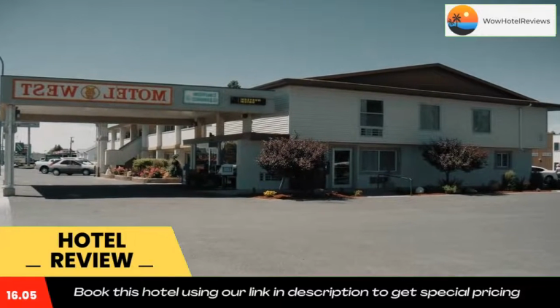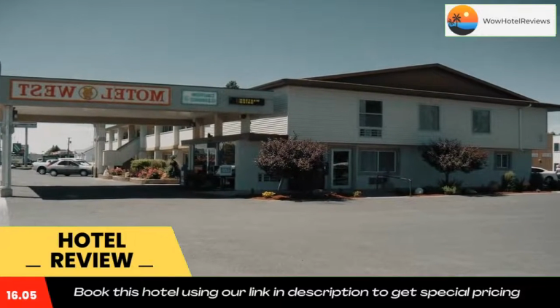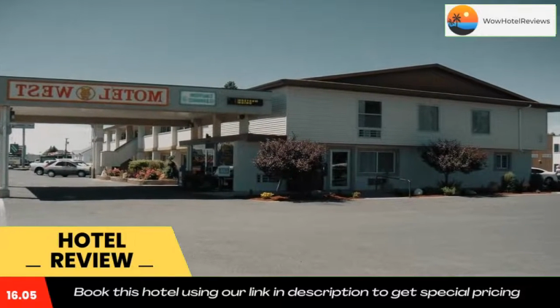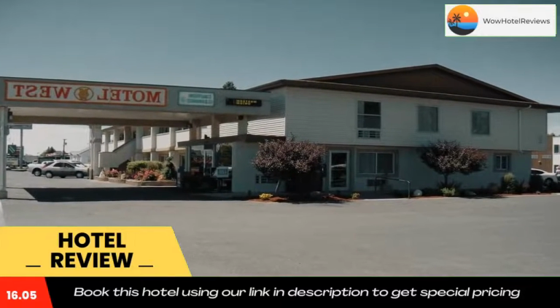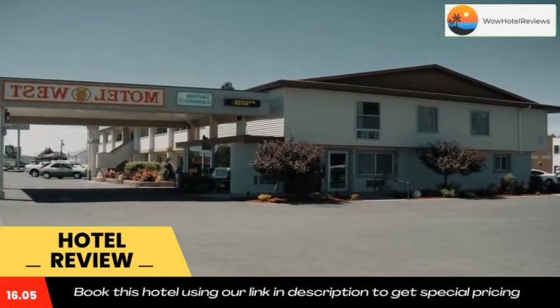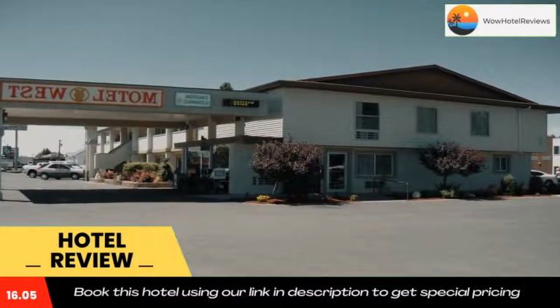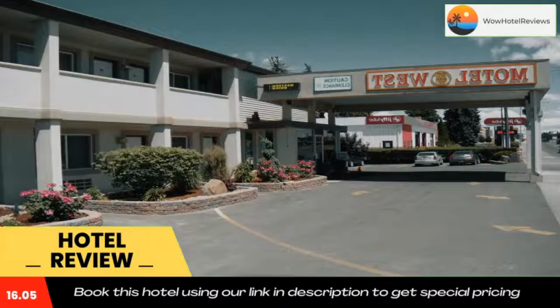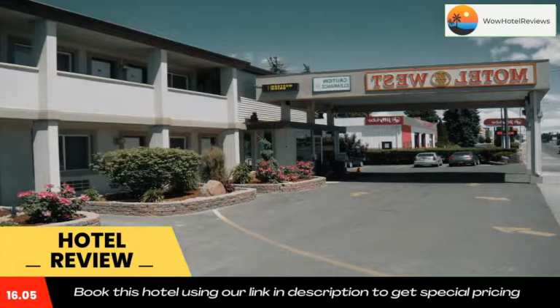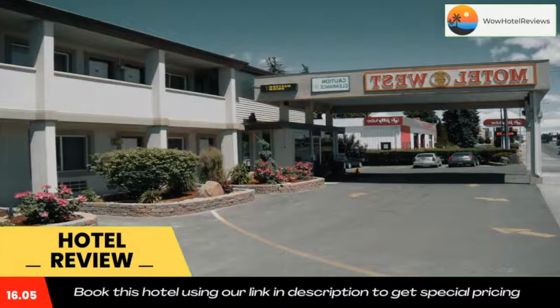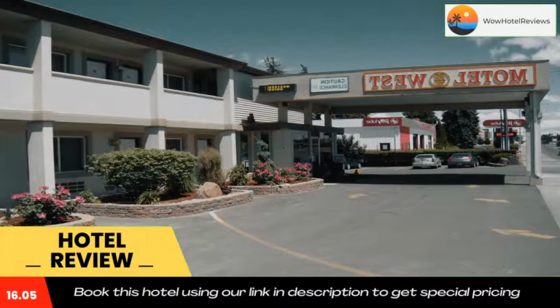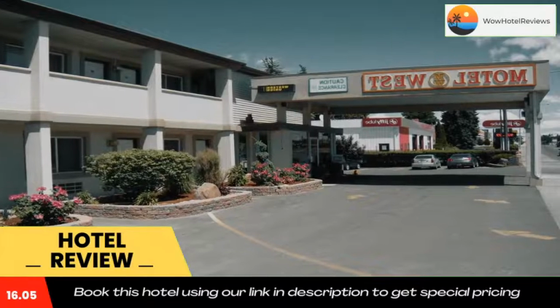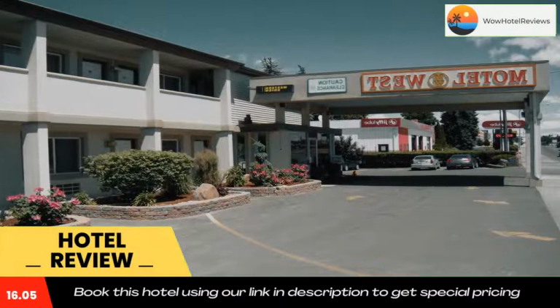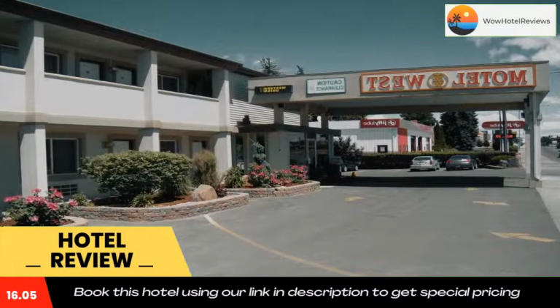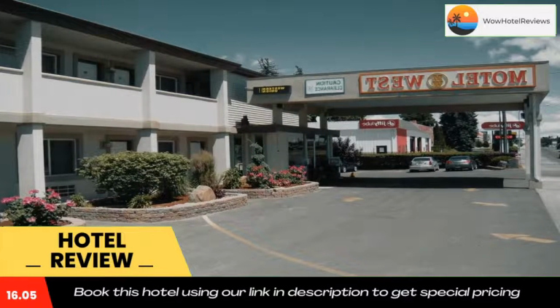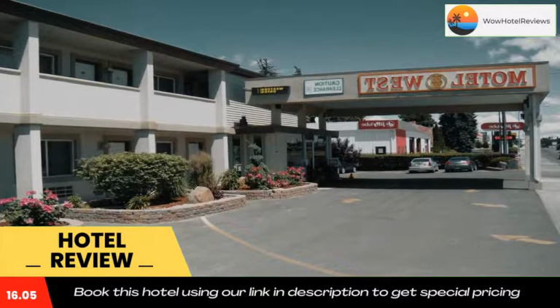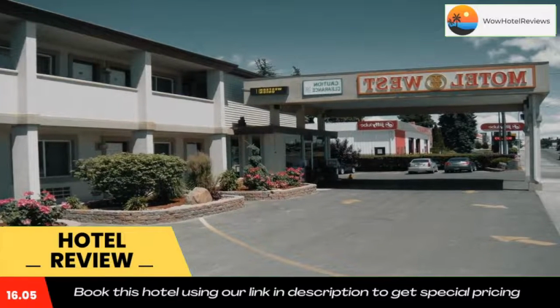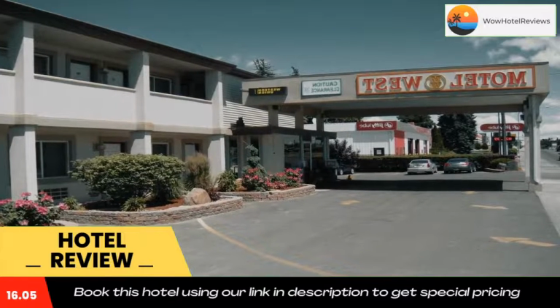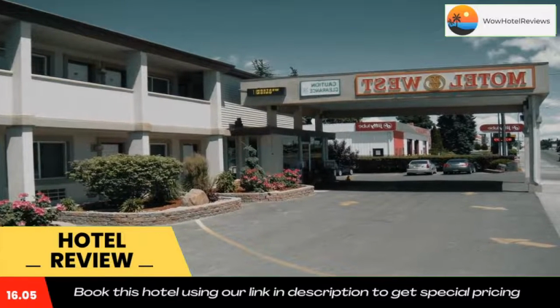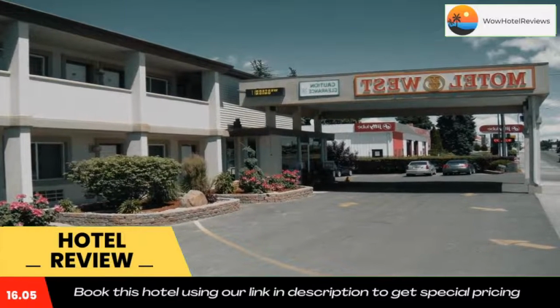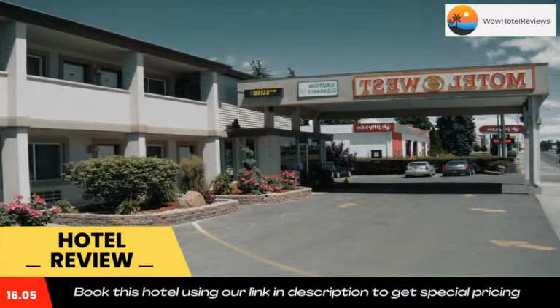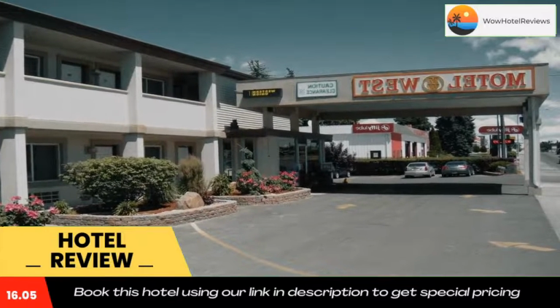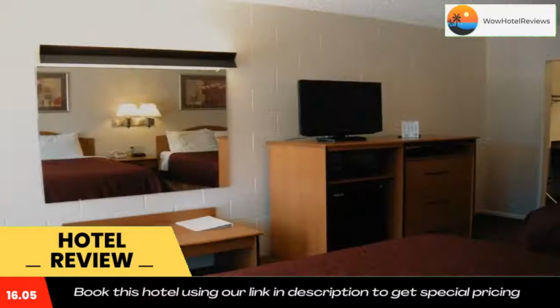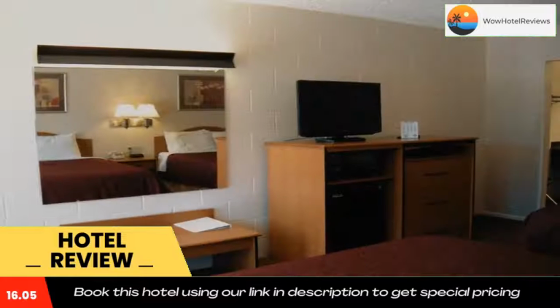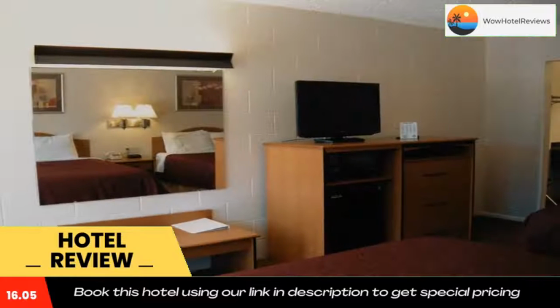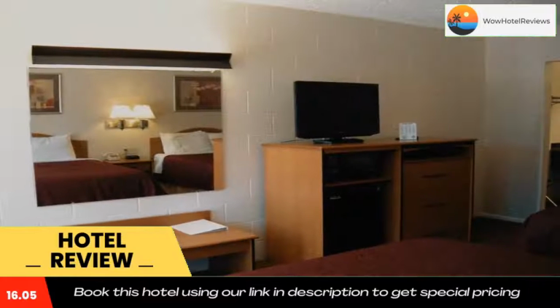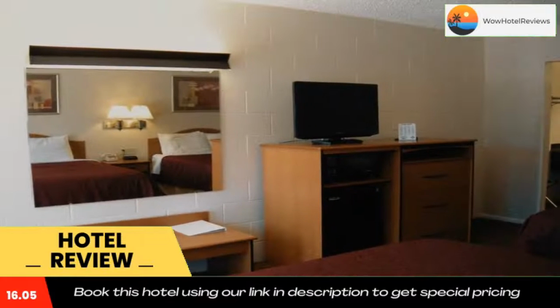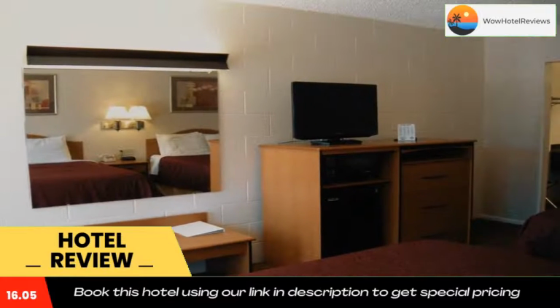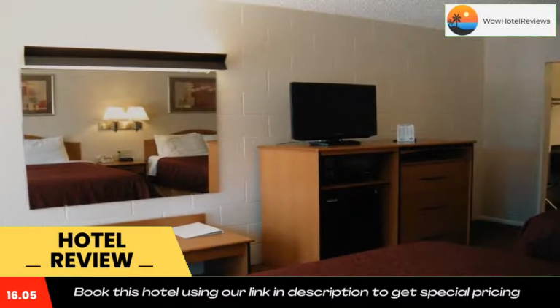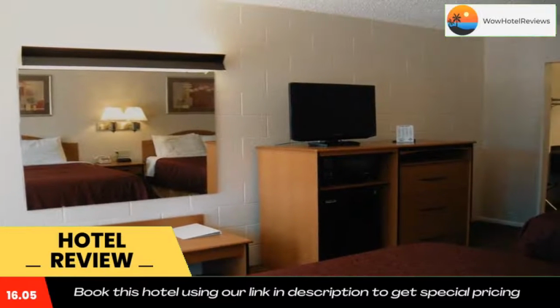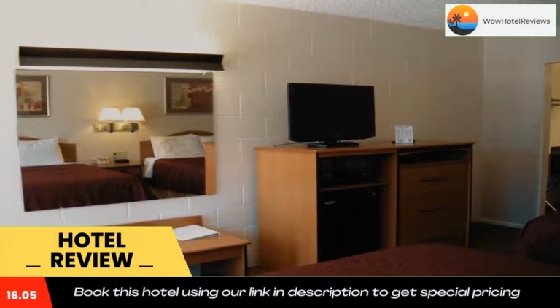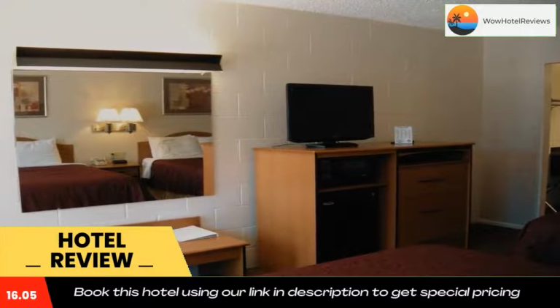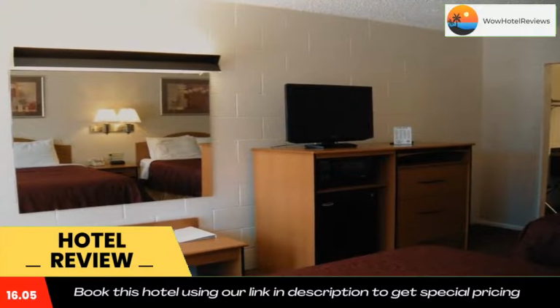Yellowstone National Park west entrance is 108 miles from the property, while Grand Teton National Park is 92 miles away. Use our link in the description to get a special discount on this hotel. Don't forget to like and subscribe to our channel.